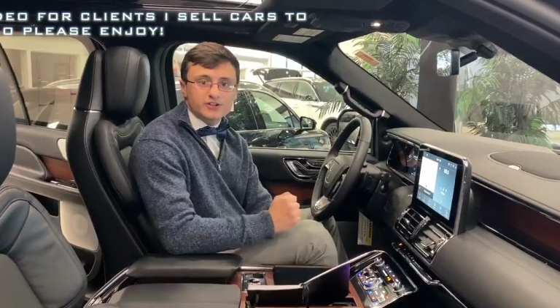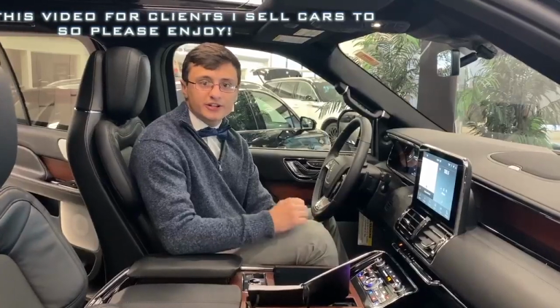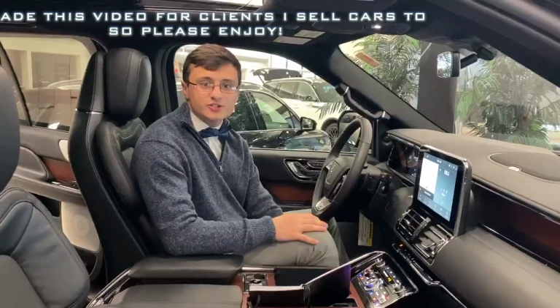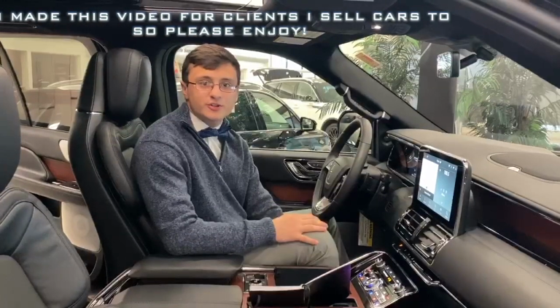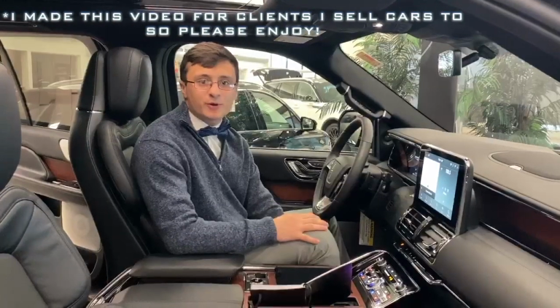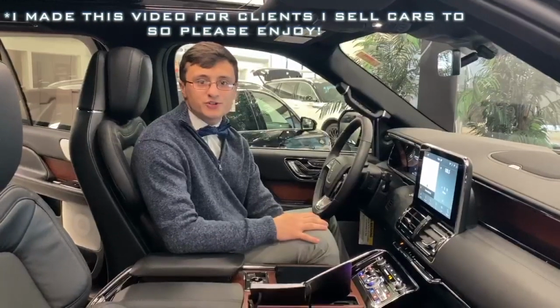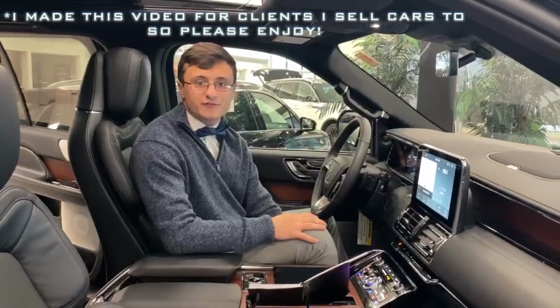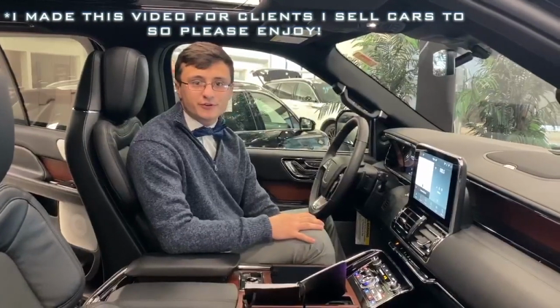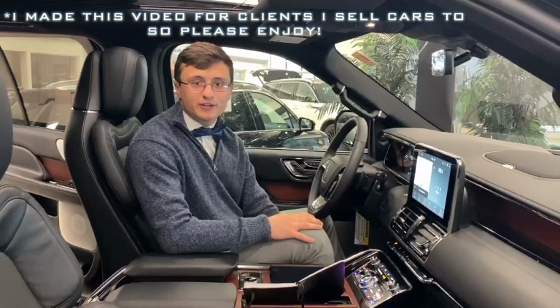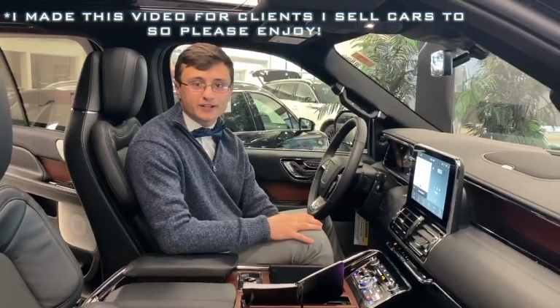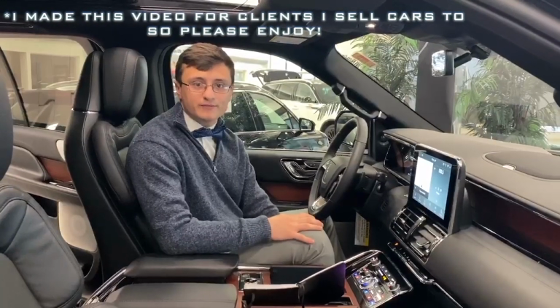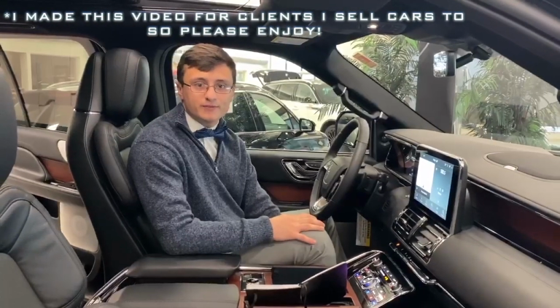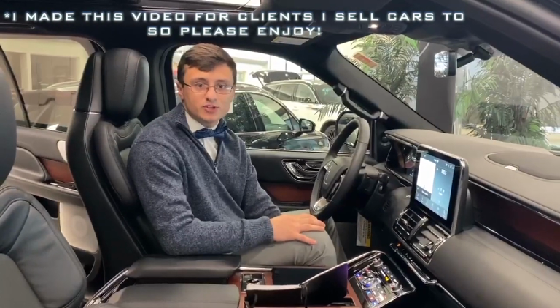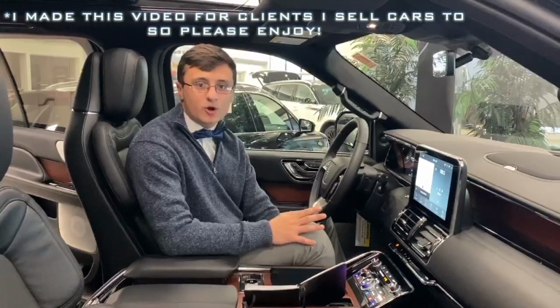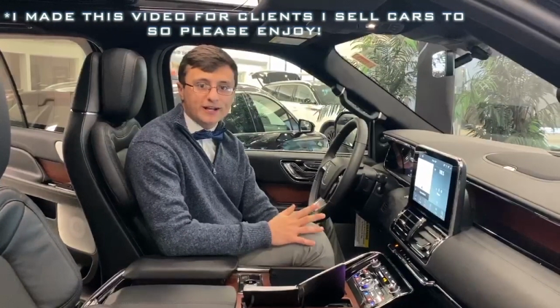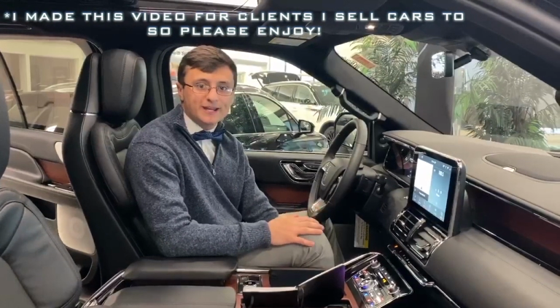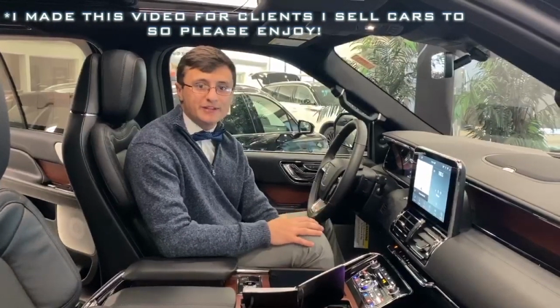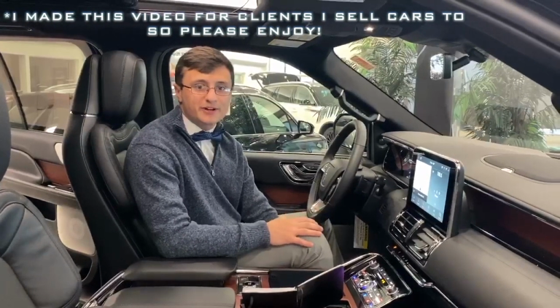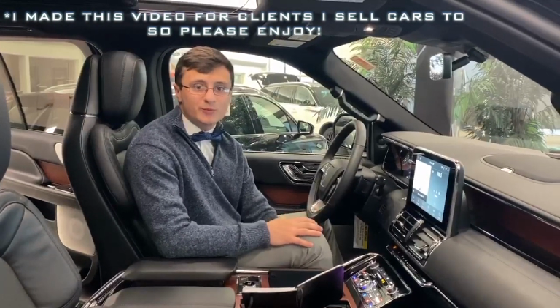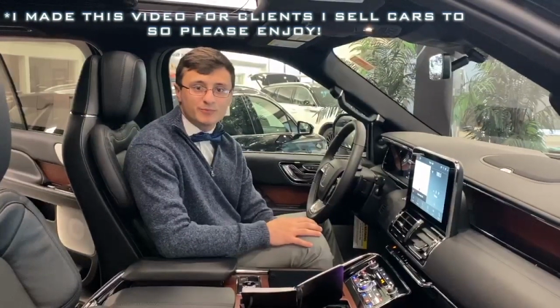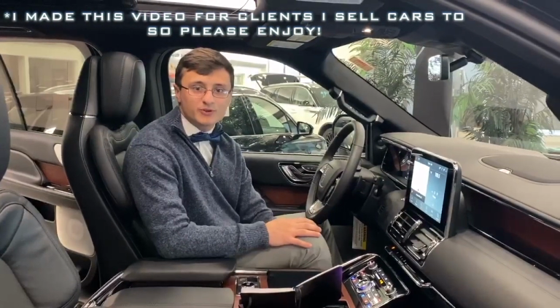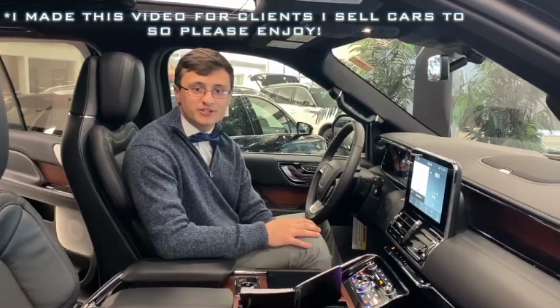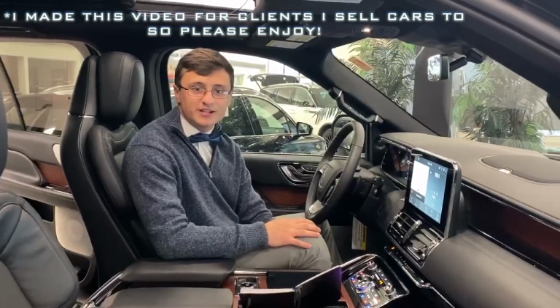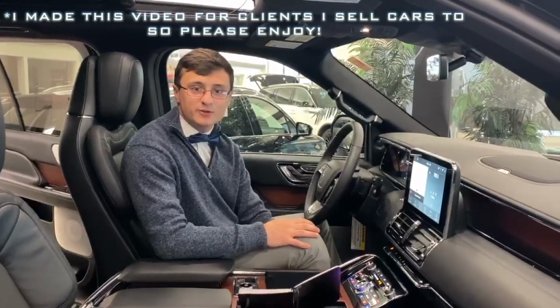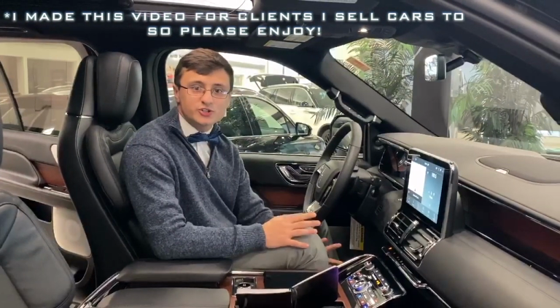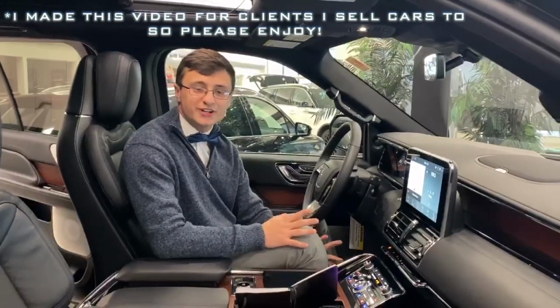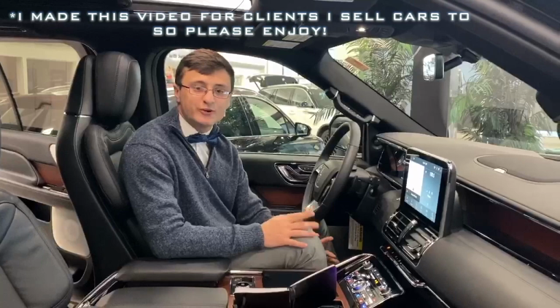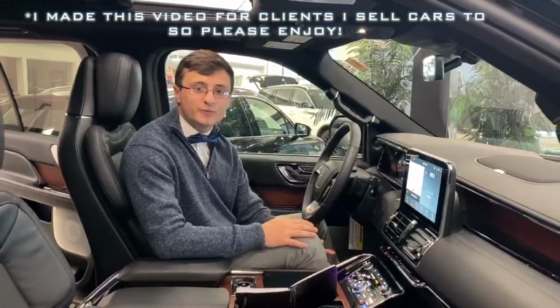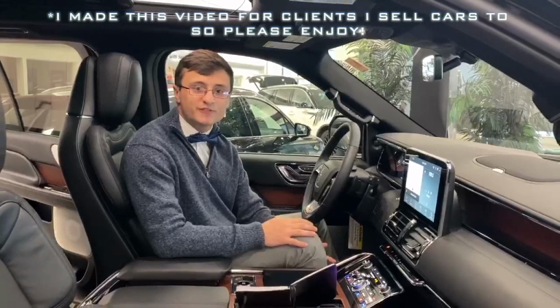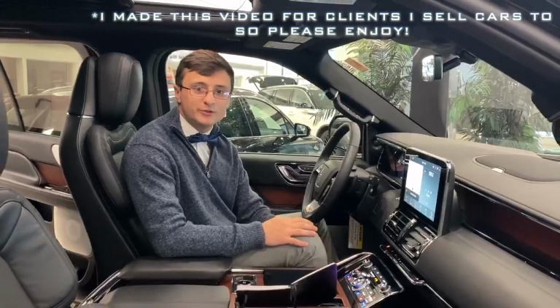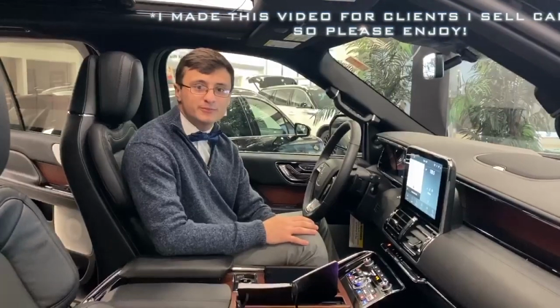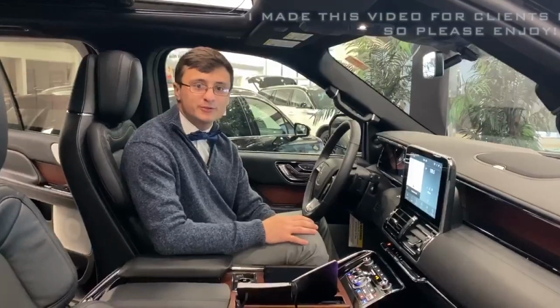Congratulations on the purchase of your new Lincoln. Sorry I can't be there to help you in person today, so I'm going to show you how to hook up your phone to the Bluetooth.